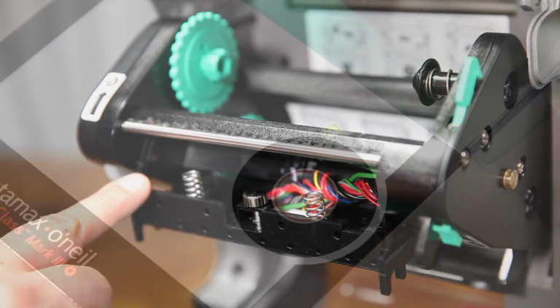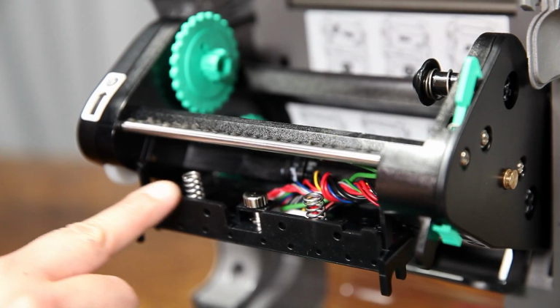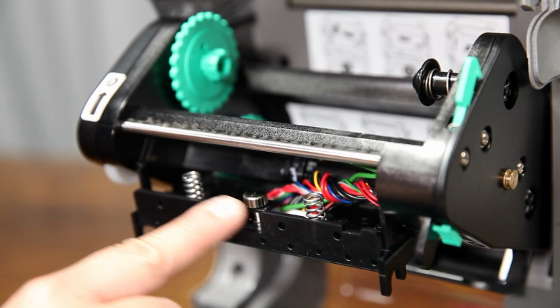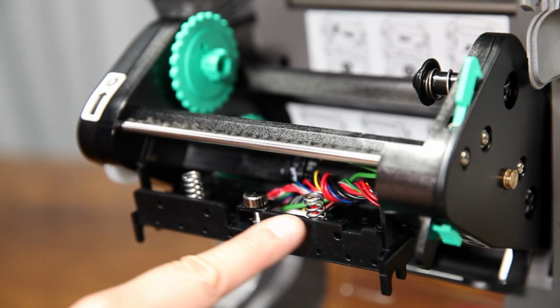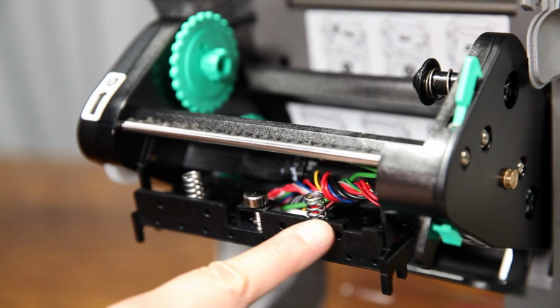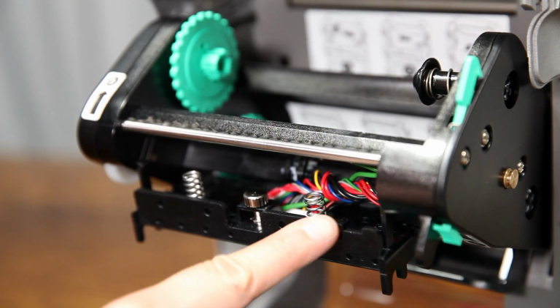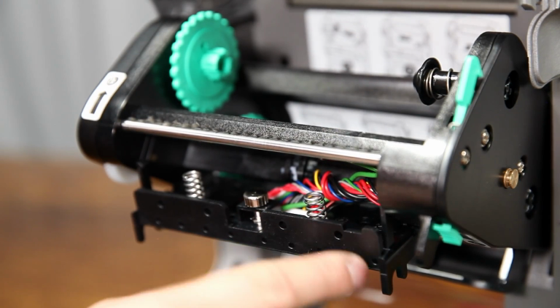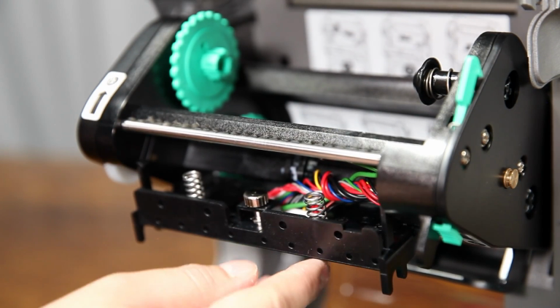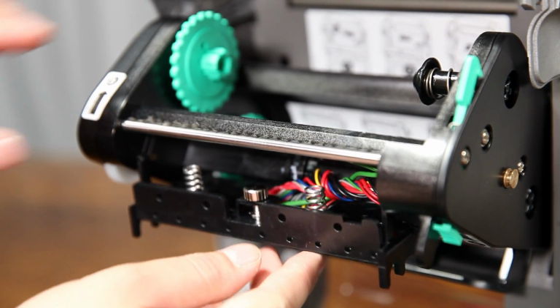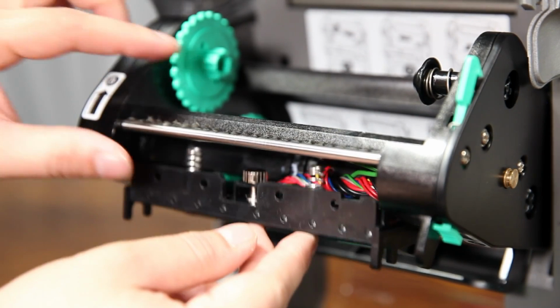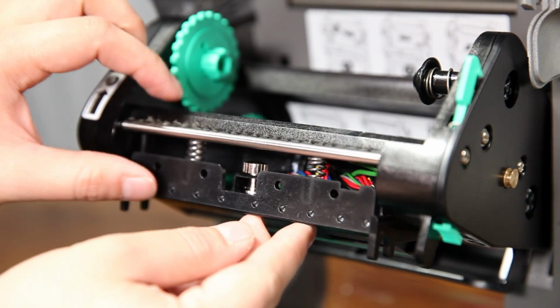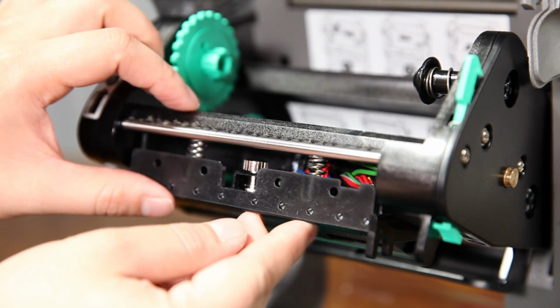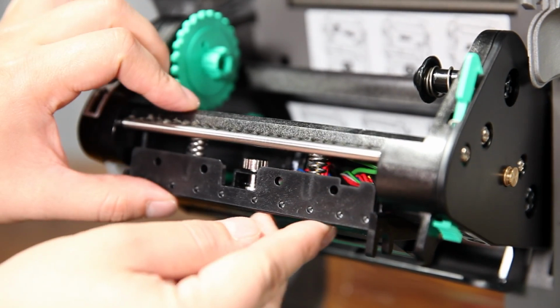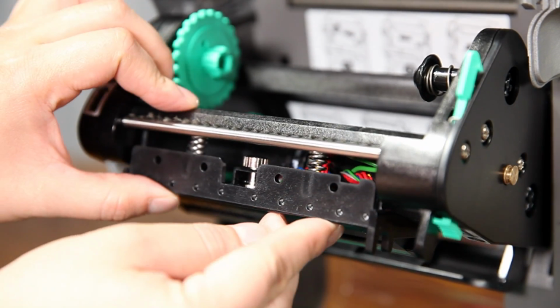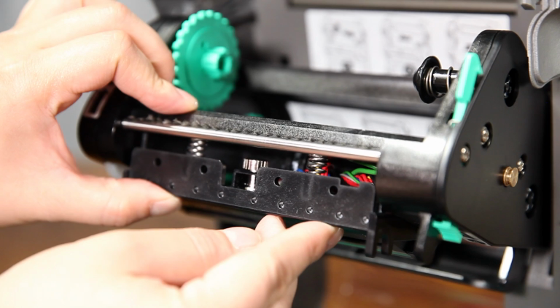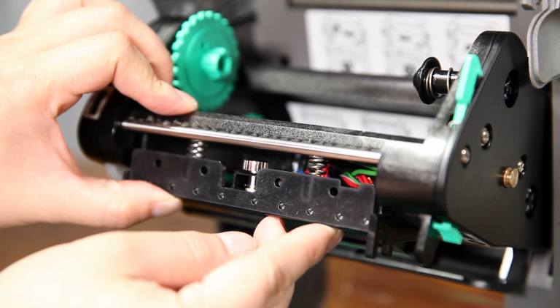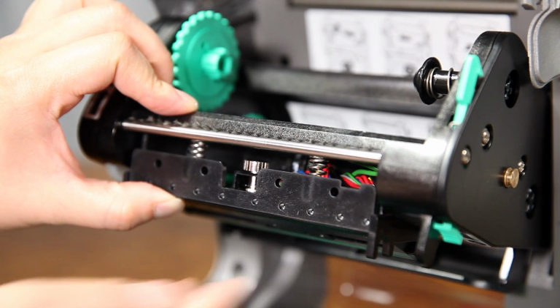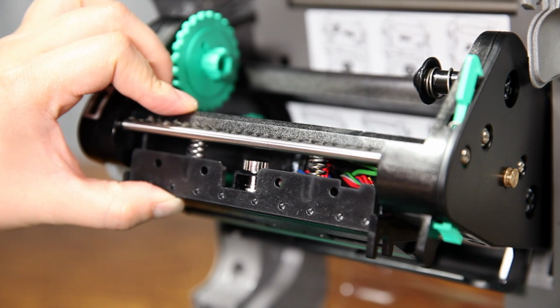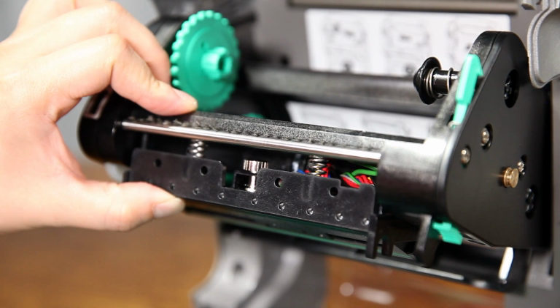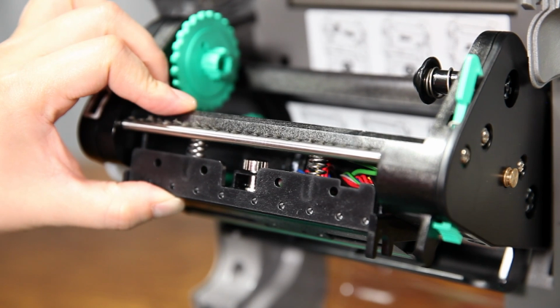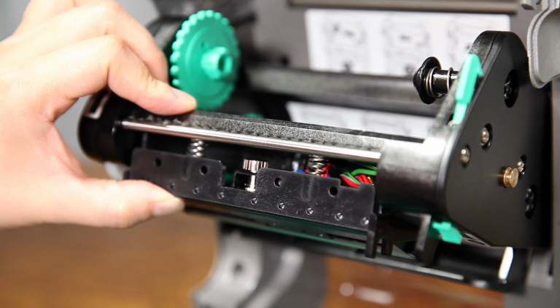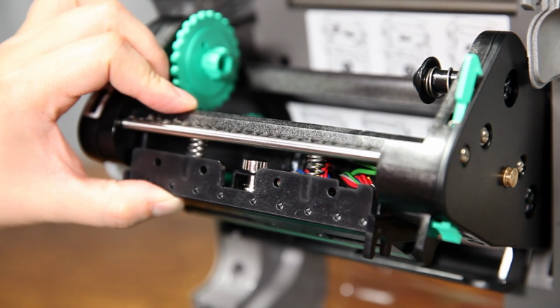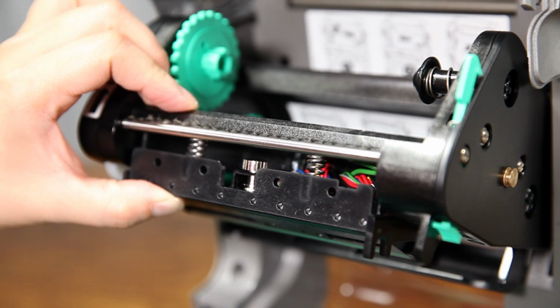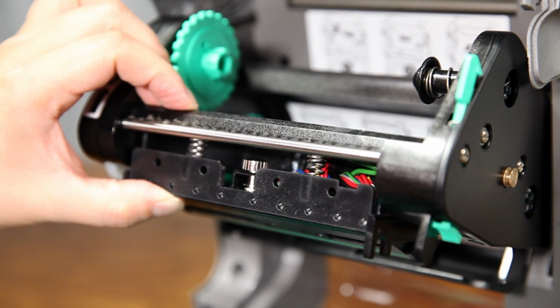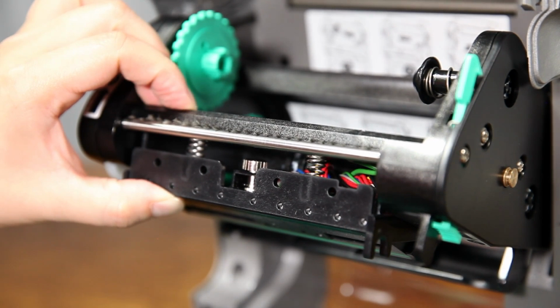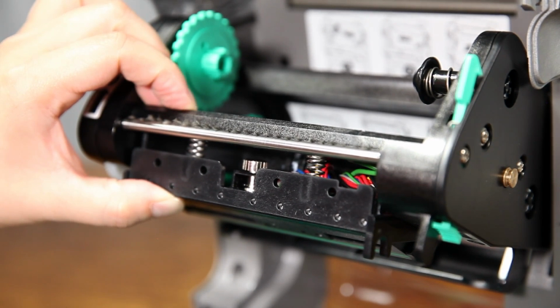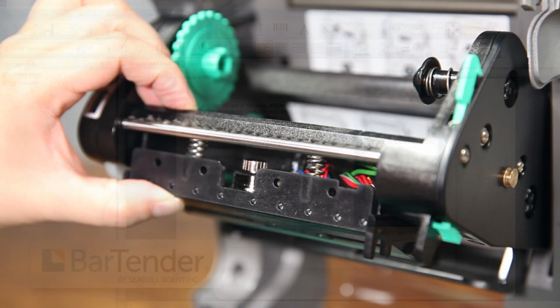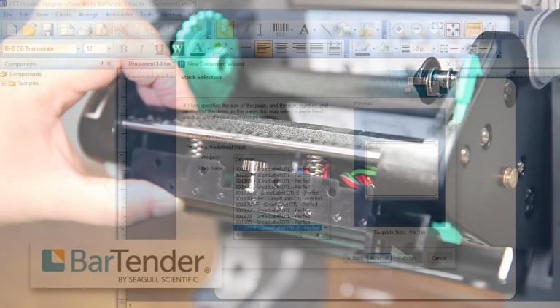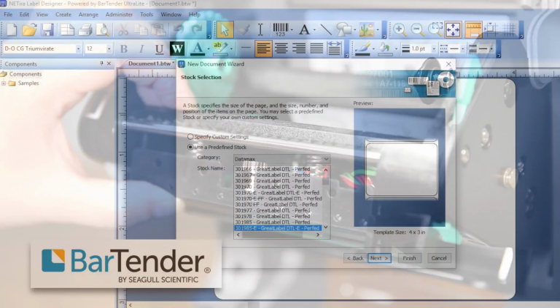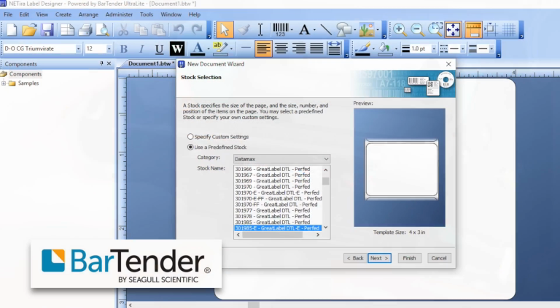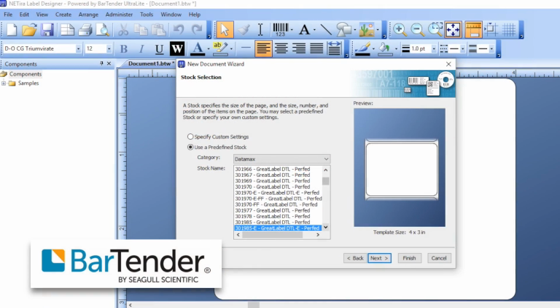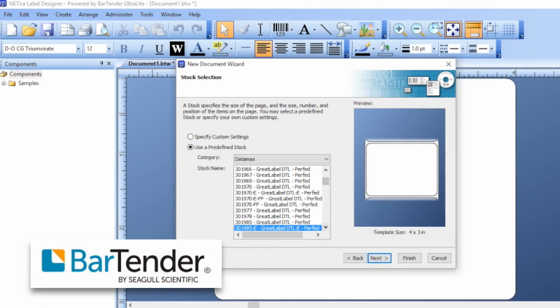Because this printer uses a direct thermal printing process, there is no need for ink or toner to be installed.